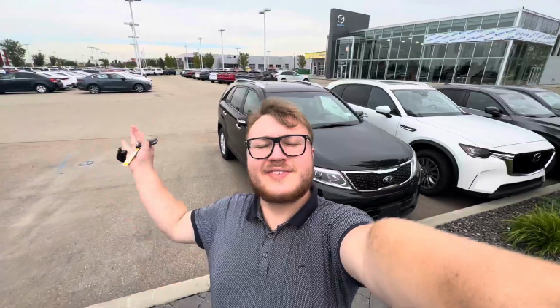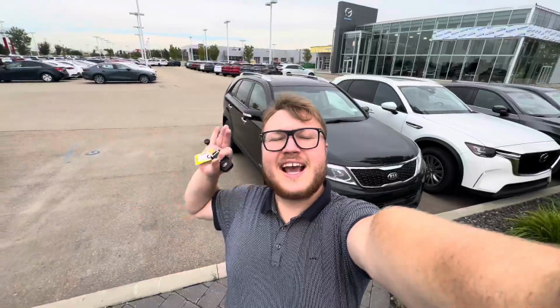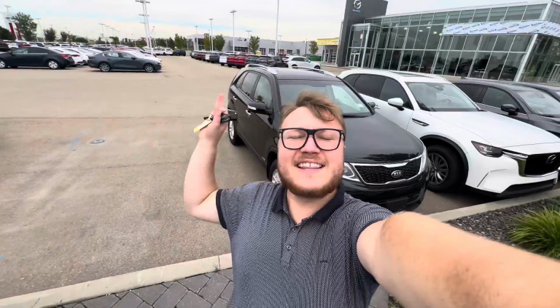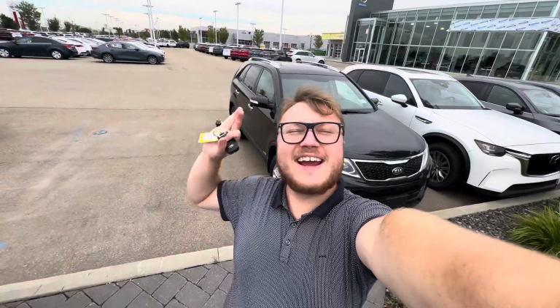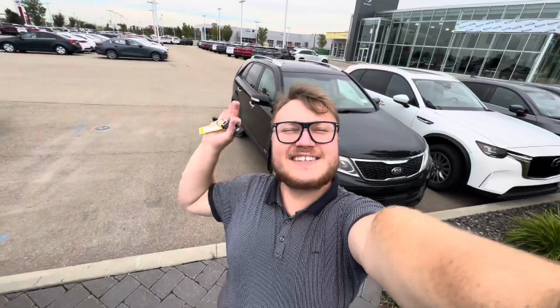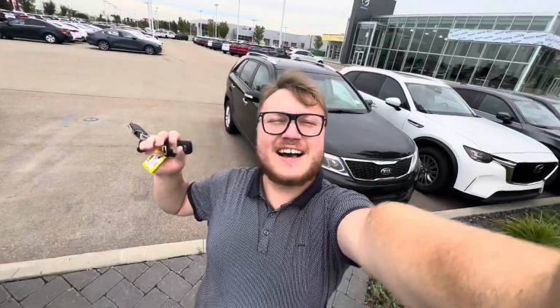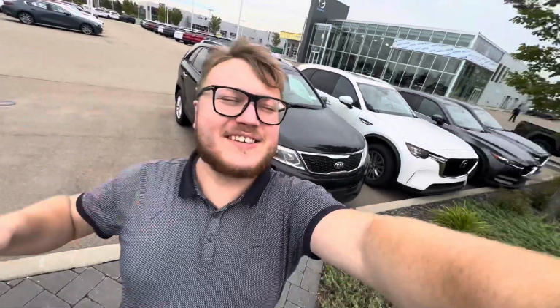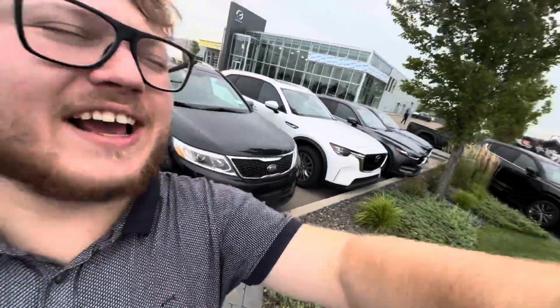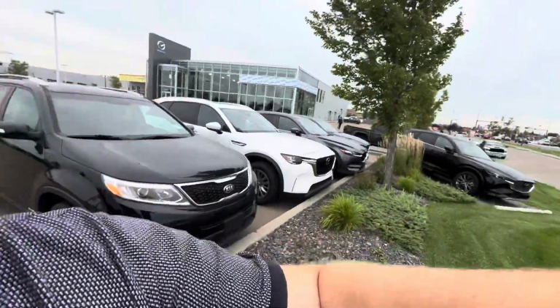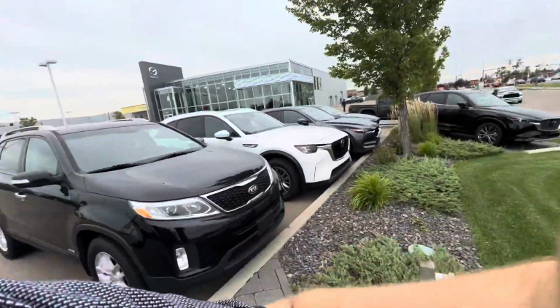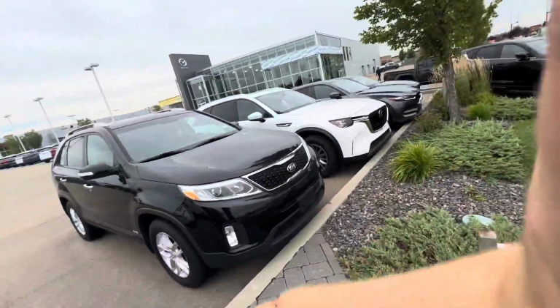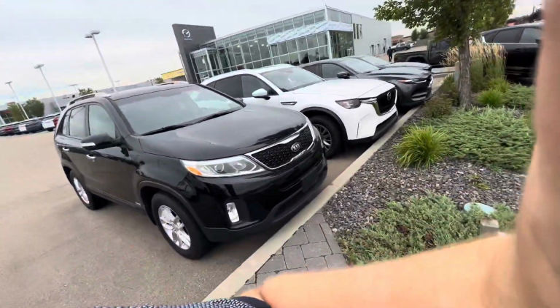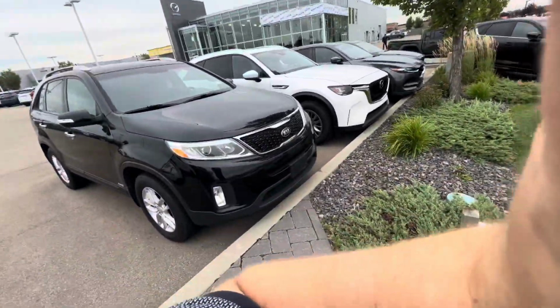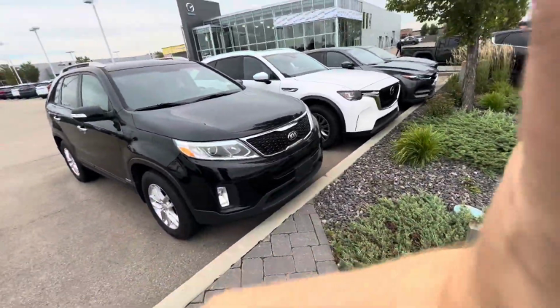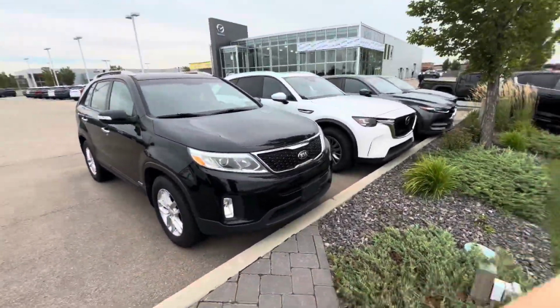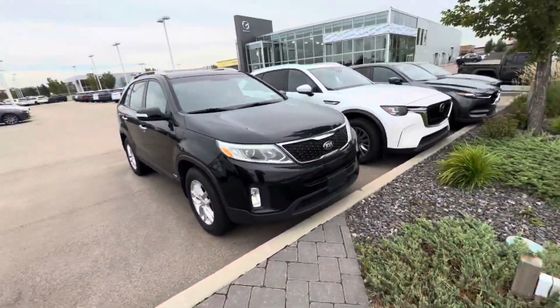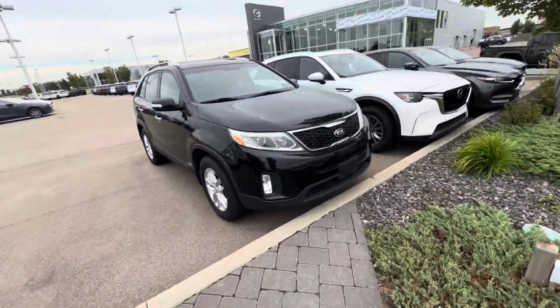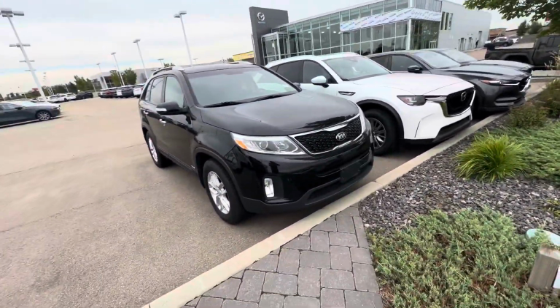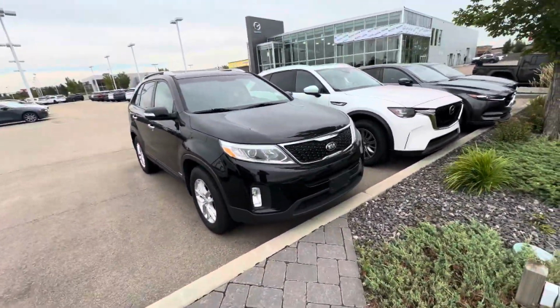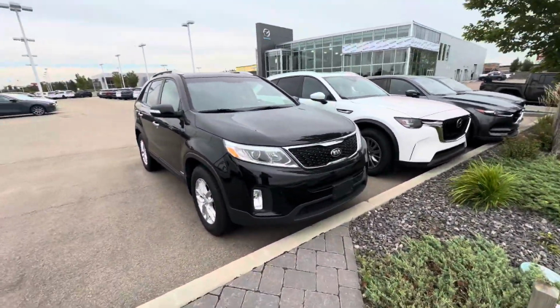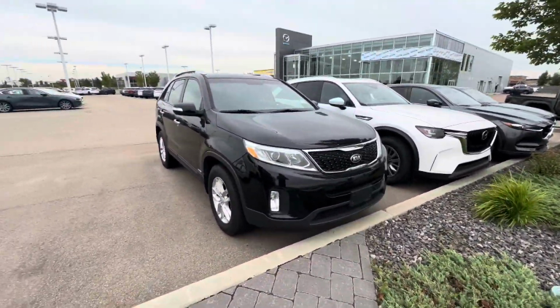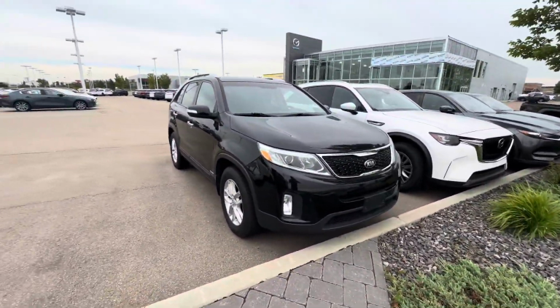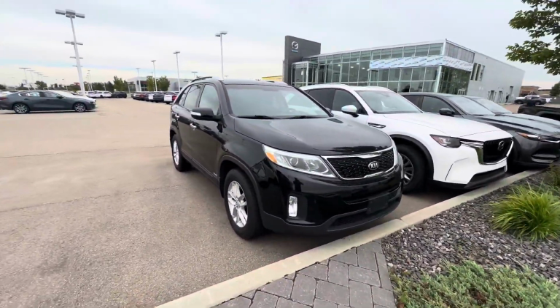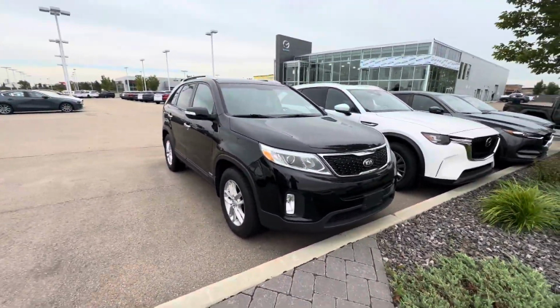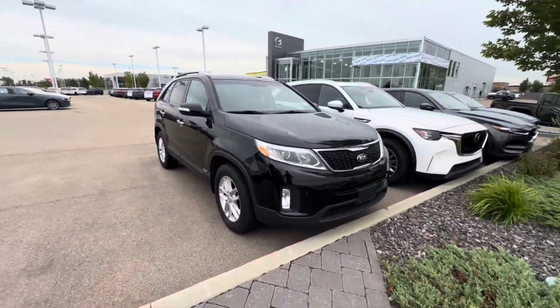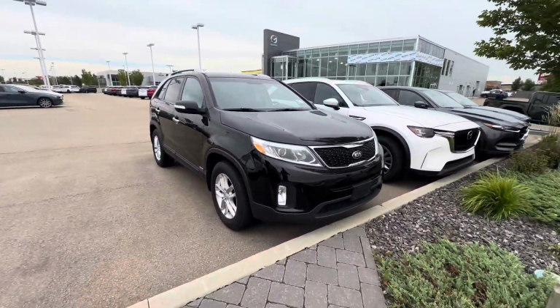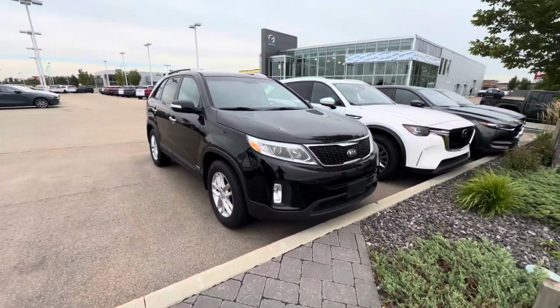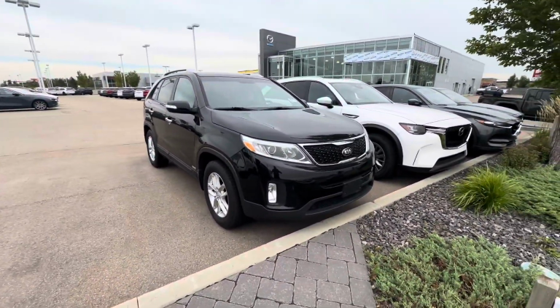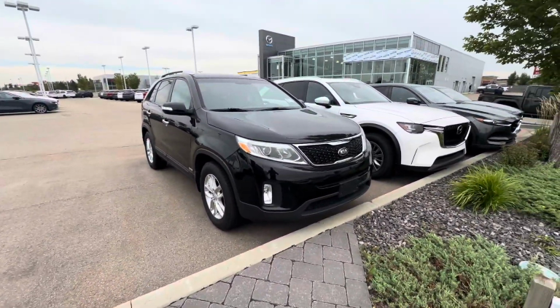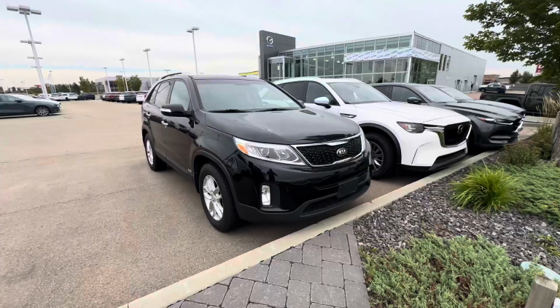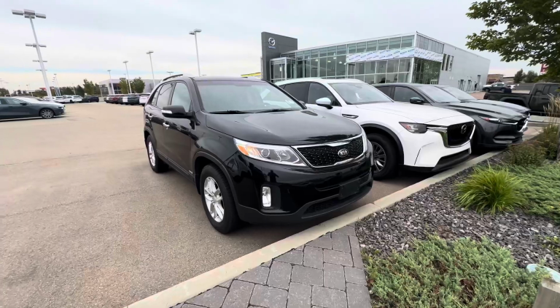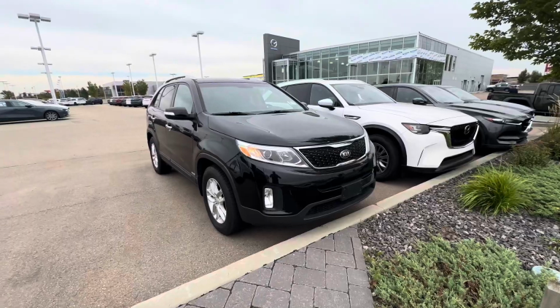Hi there, it's Alex here at LA Mazda. Want to make a quick video of this 2015 Kia Sorento you just inquired on.